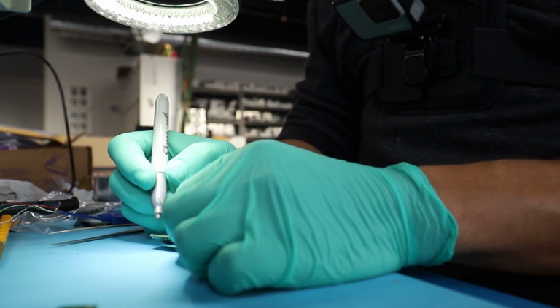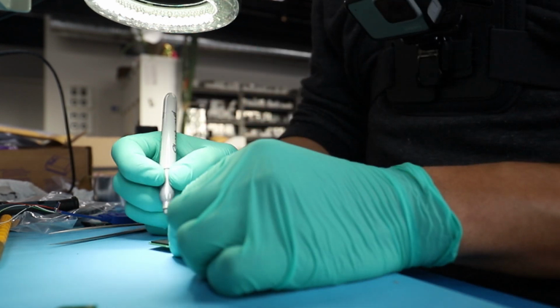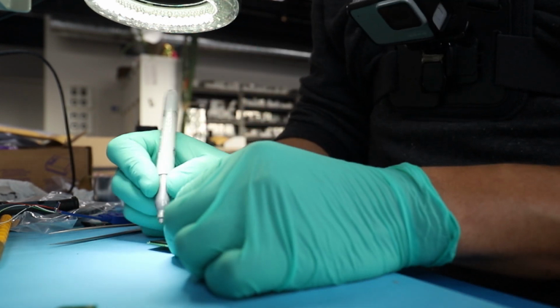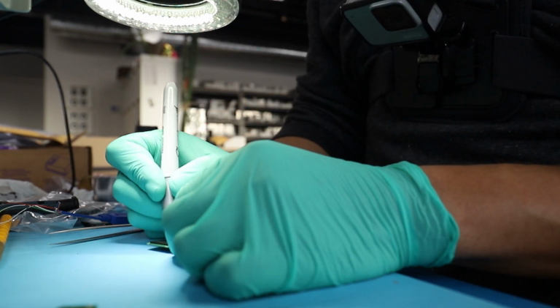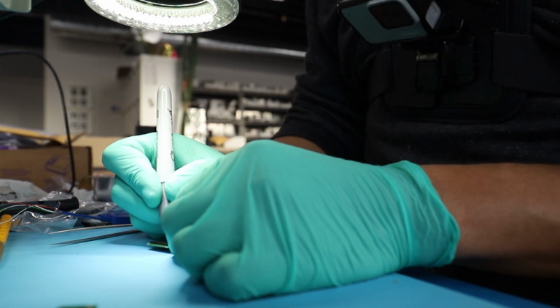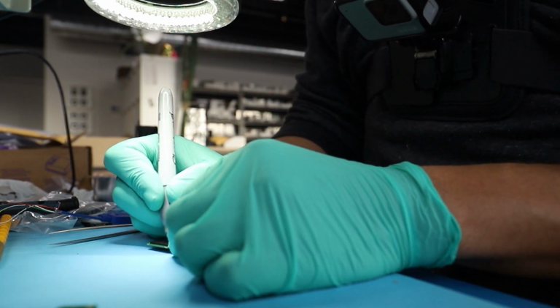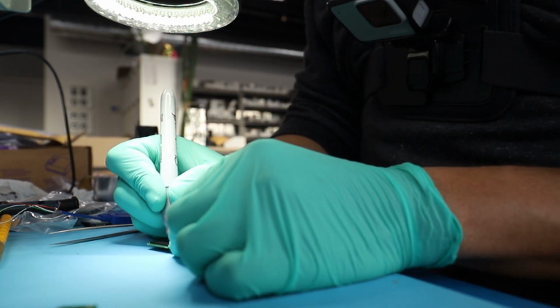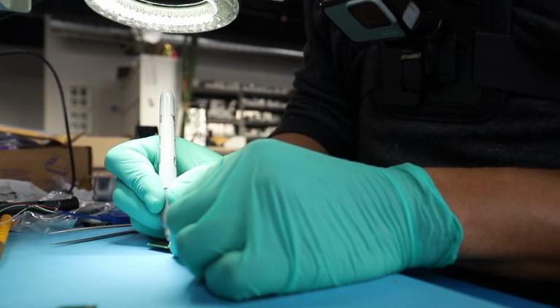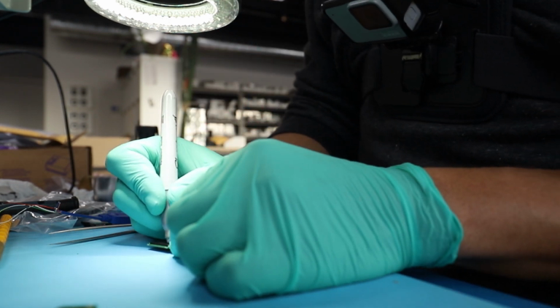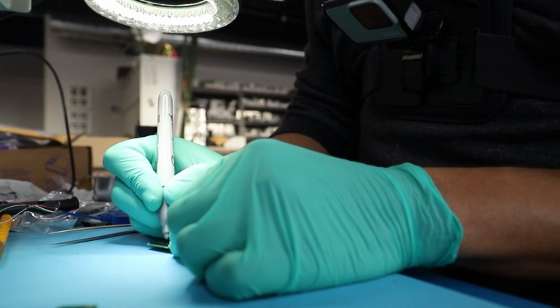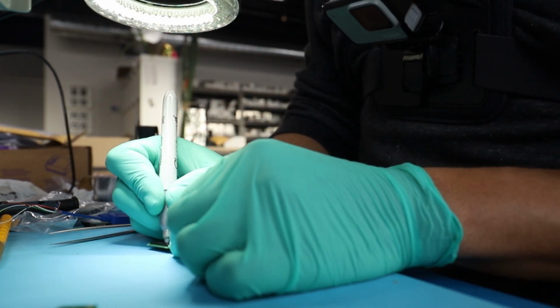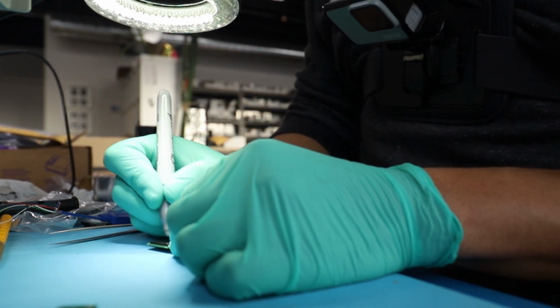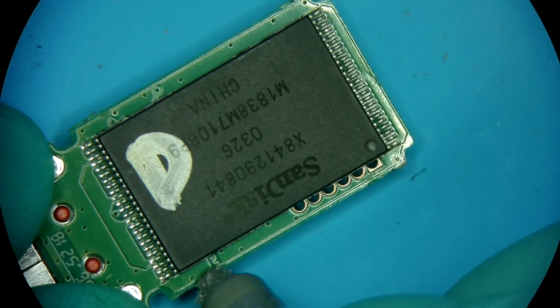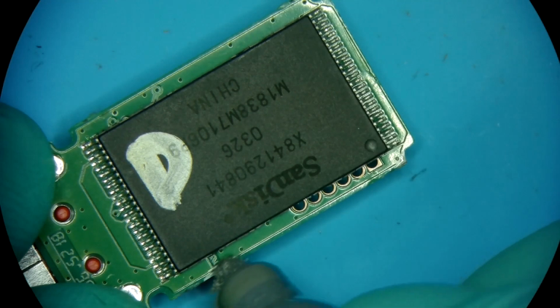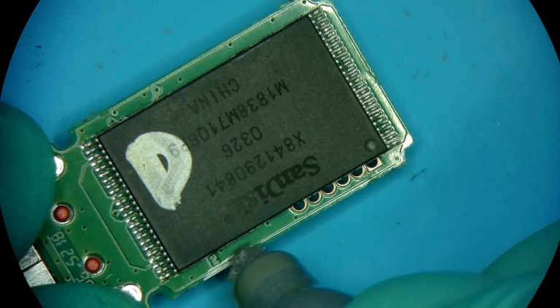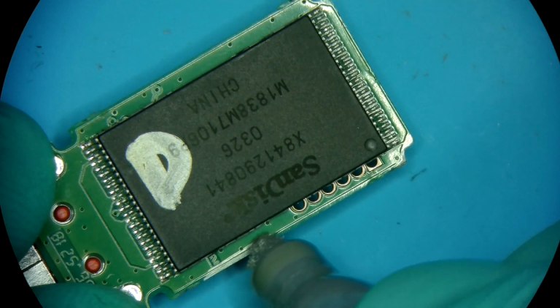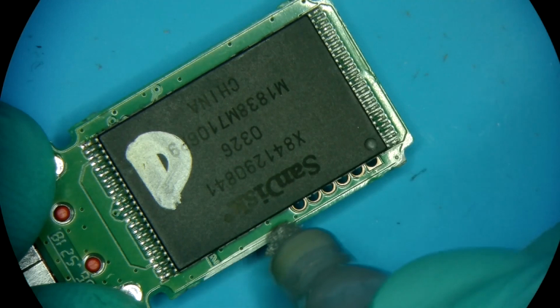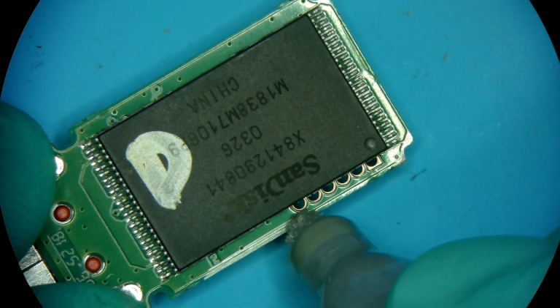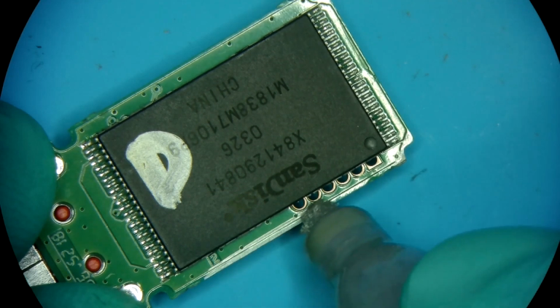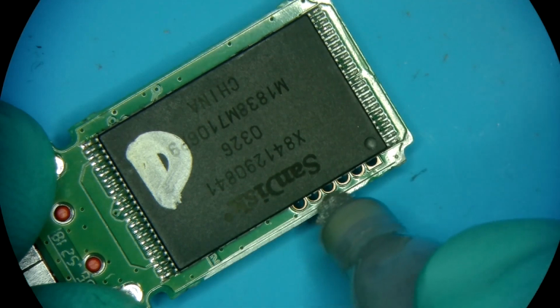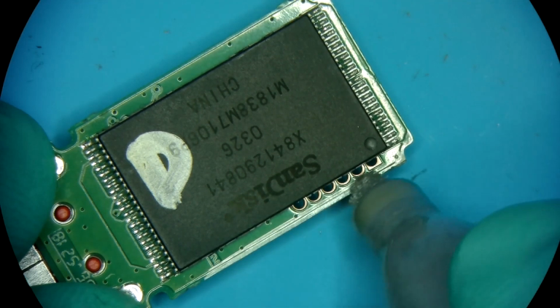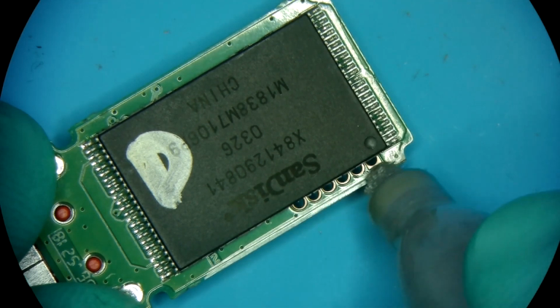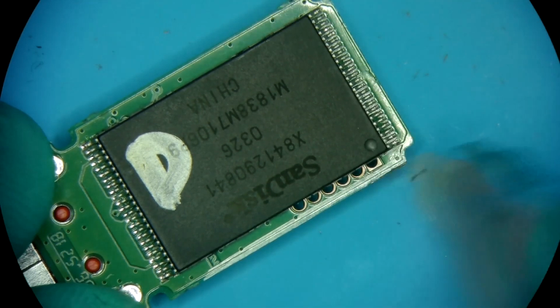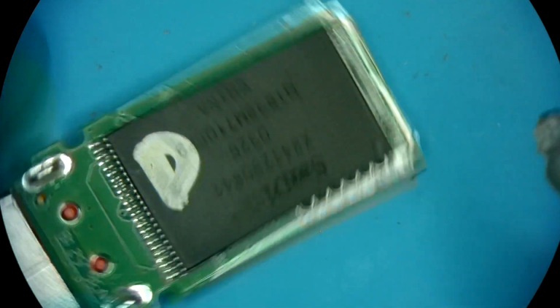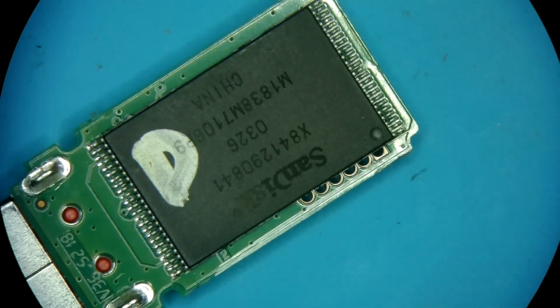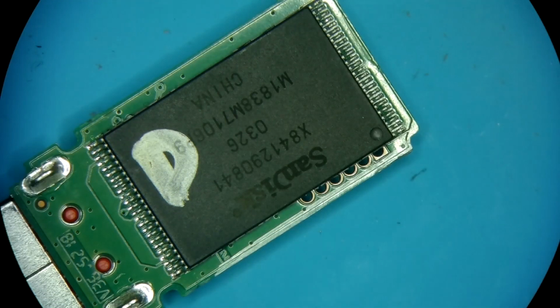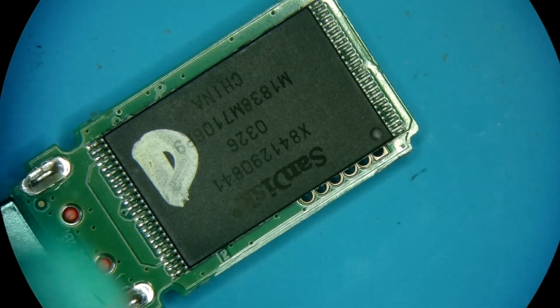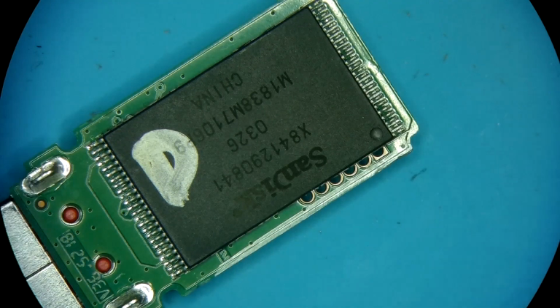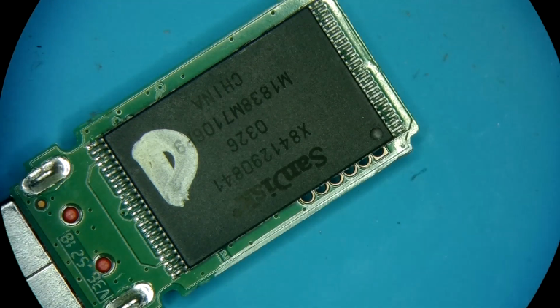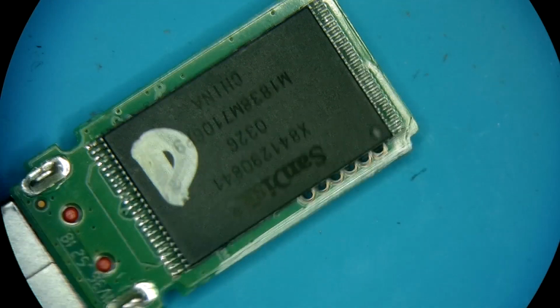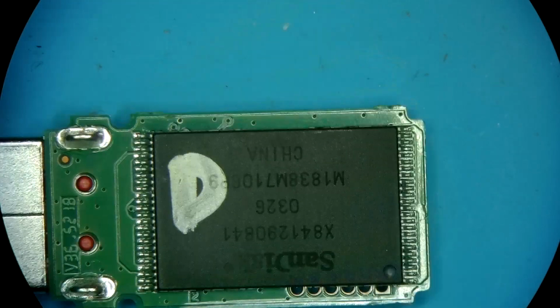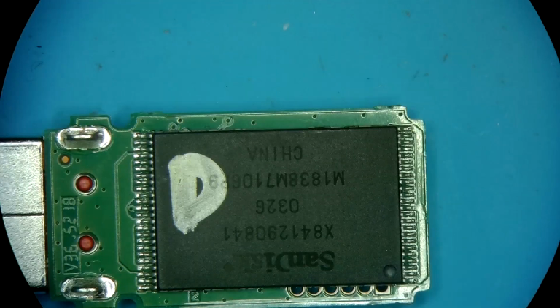So this is going to be a donor — SanDisk right there.